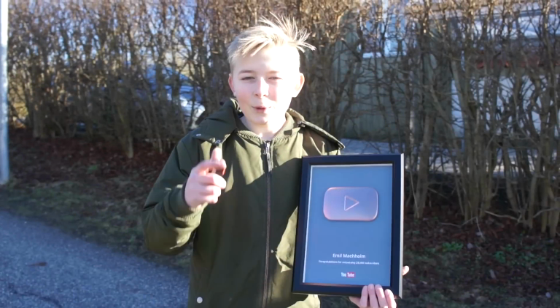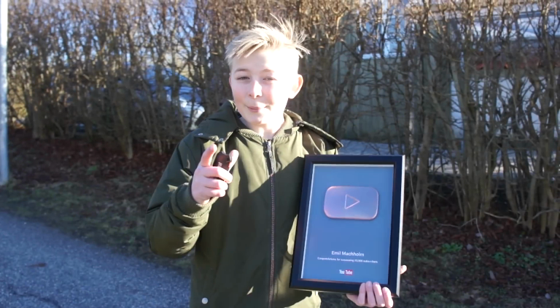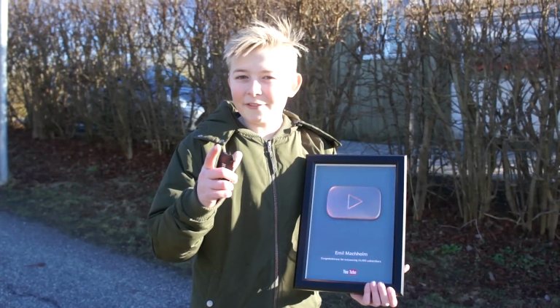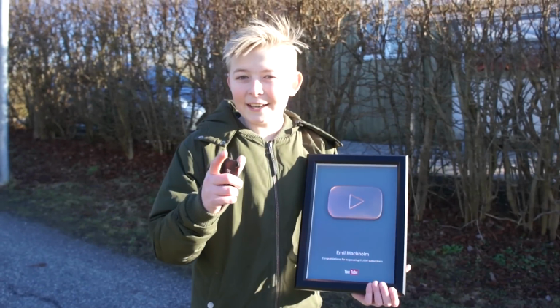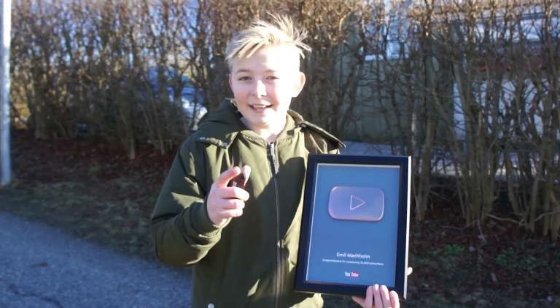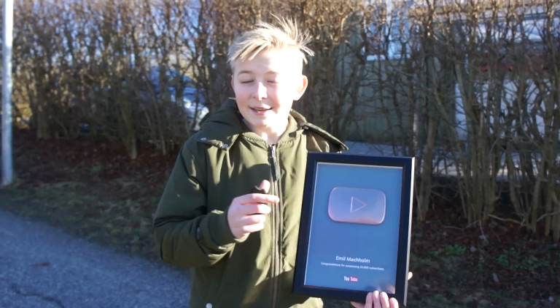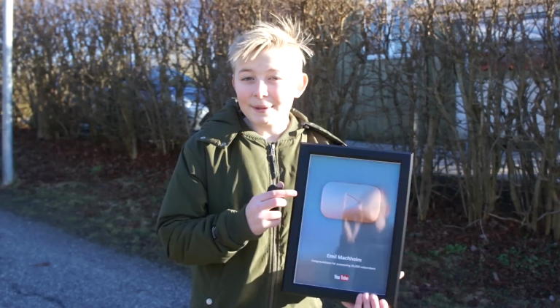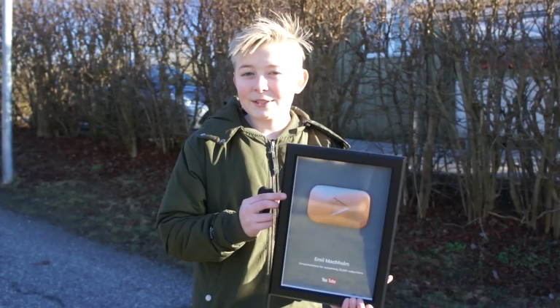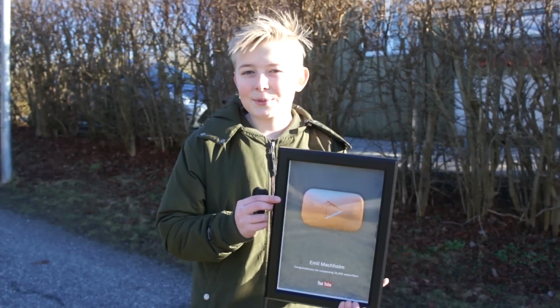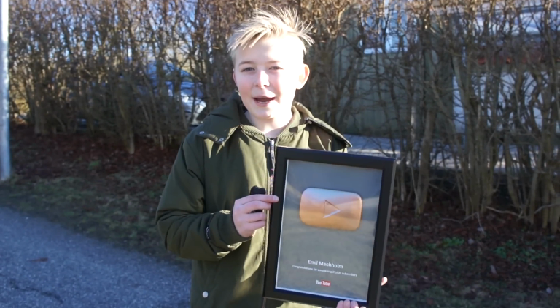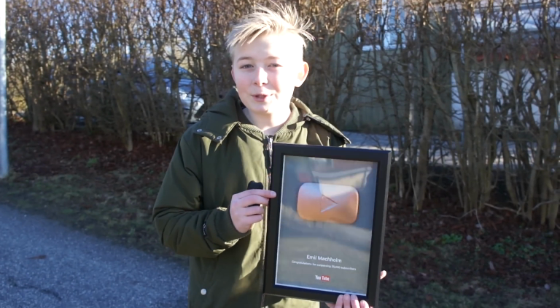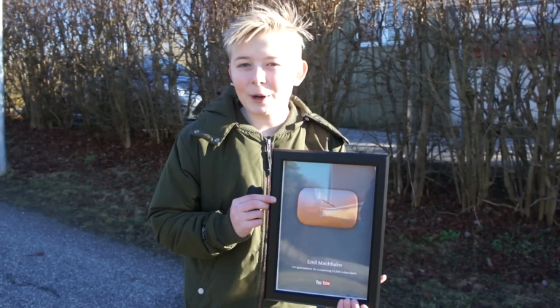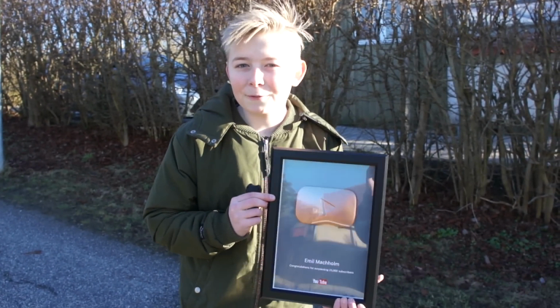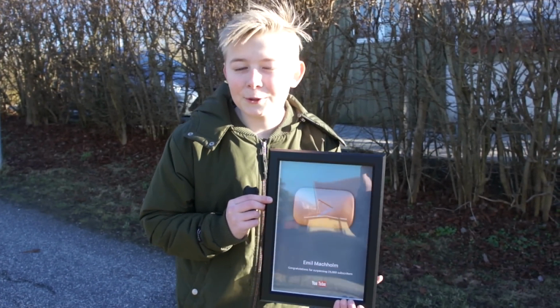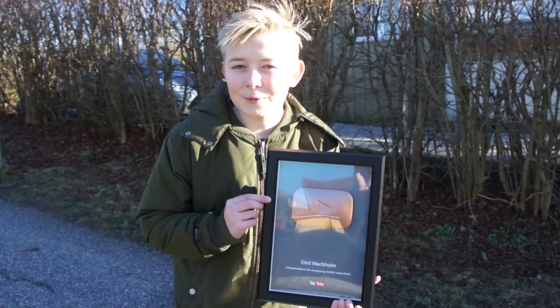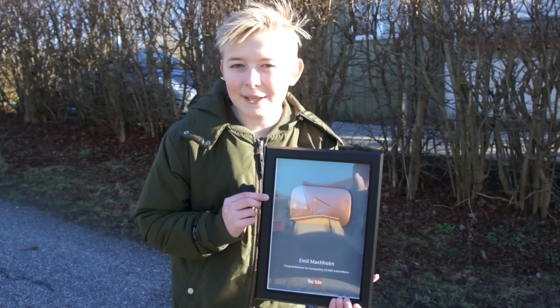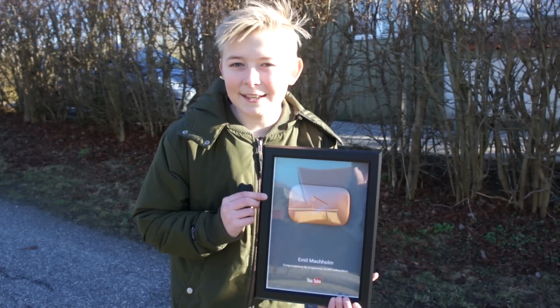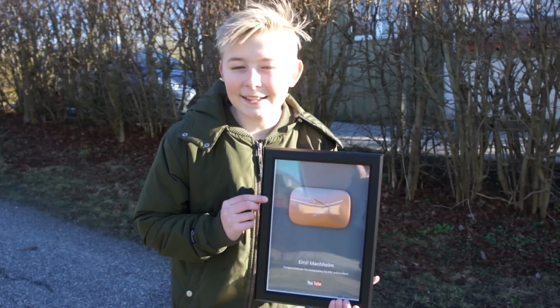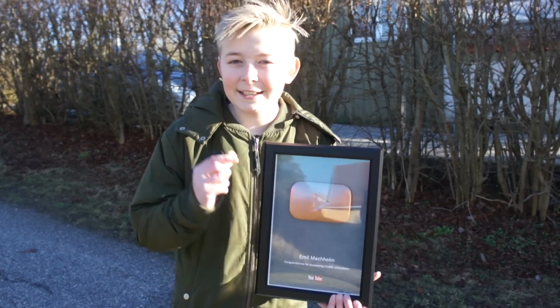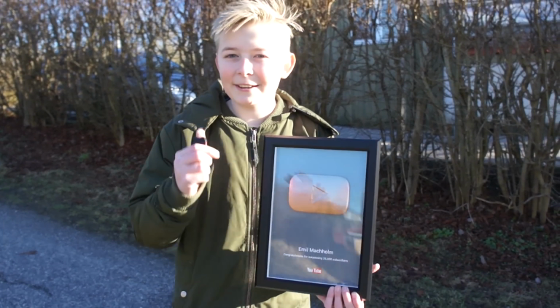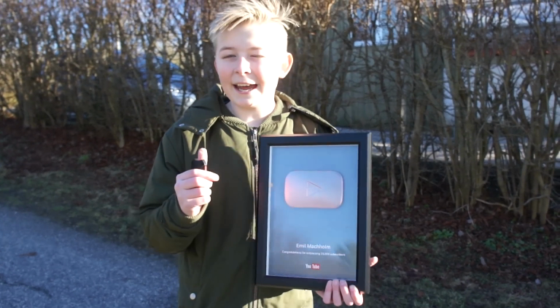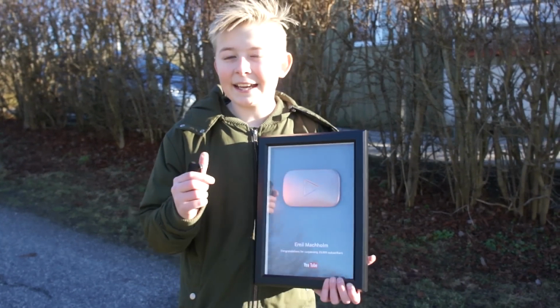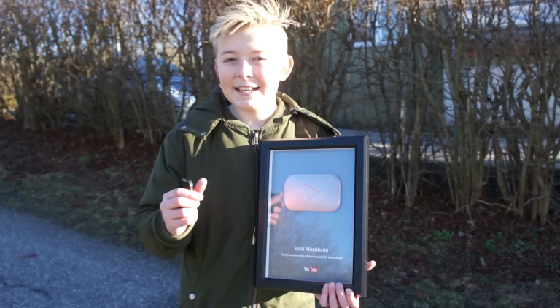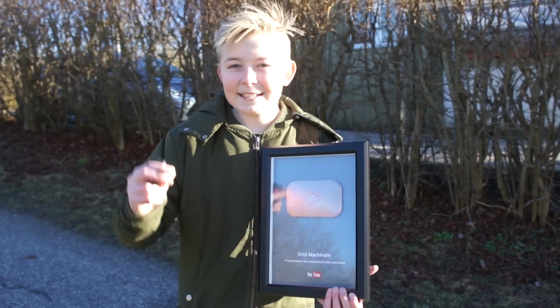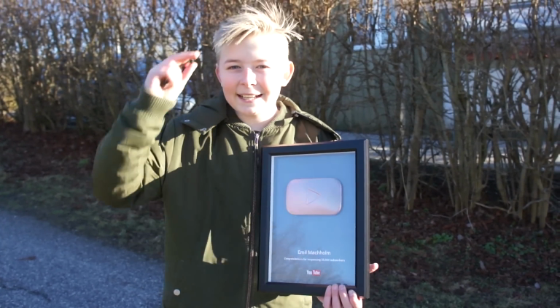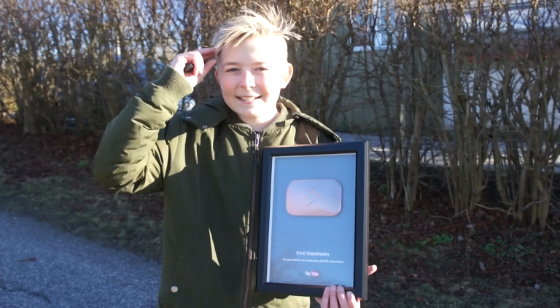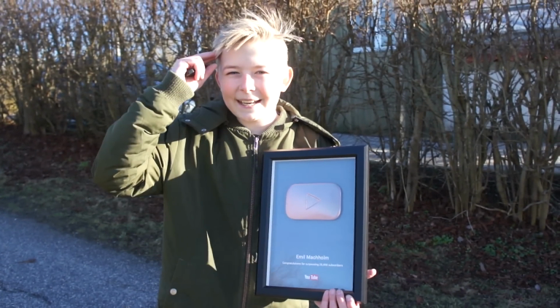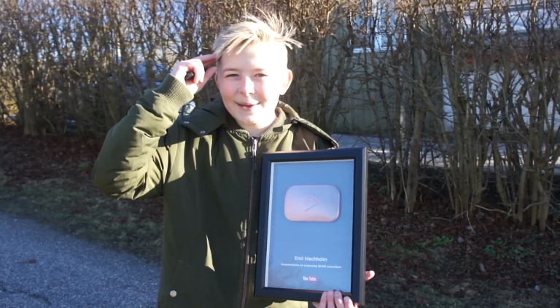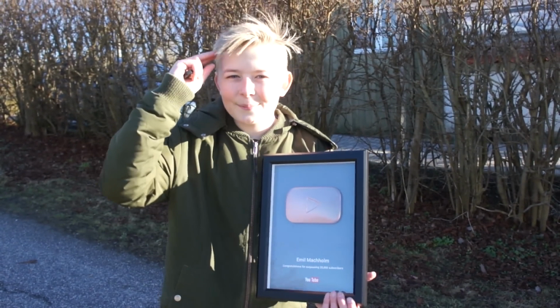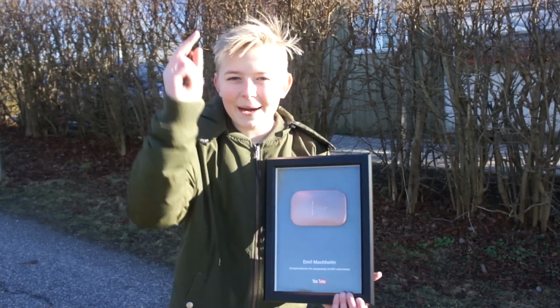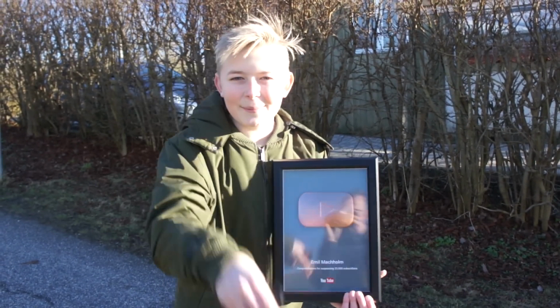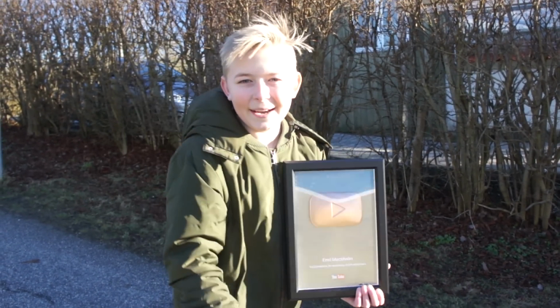And one more thing — please subscribe to both YouTube channels and leave a like. See you next time. Bye bye!